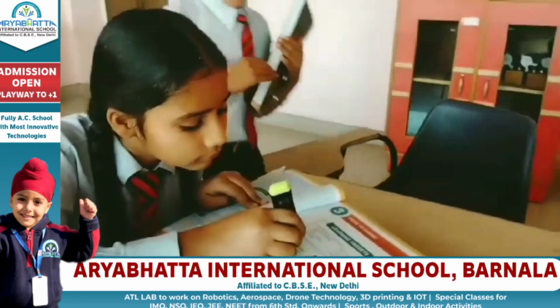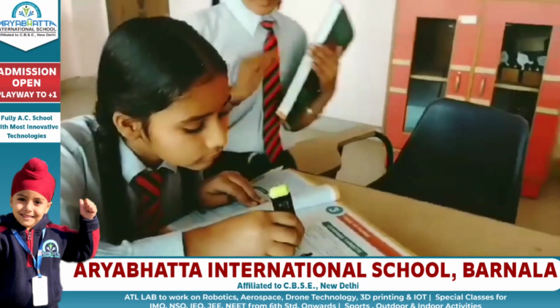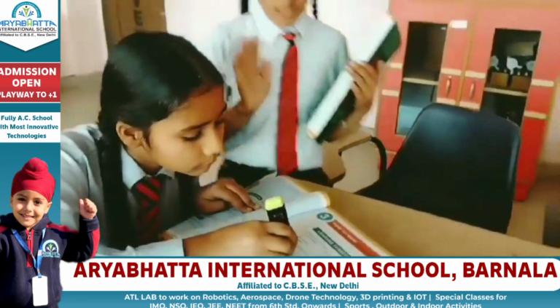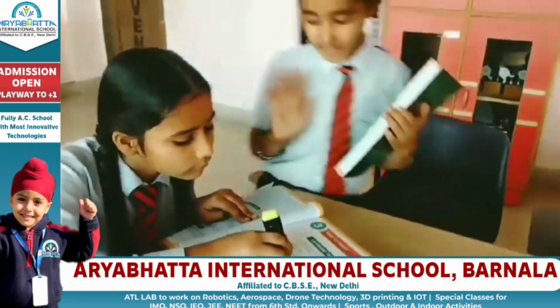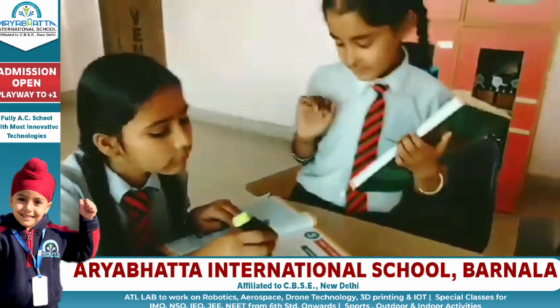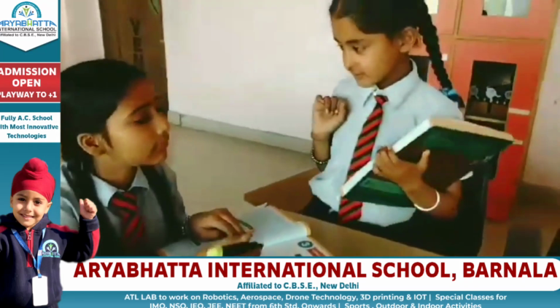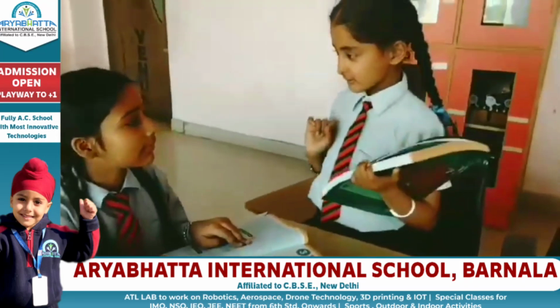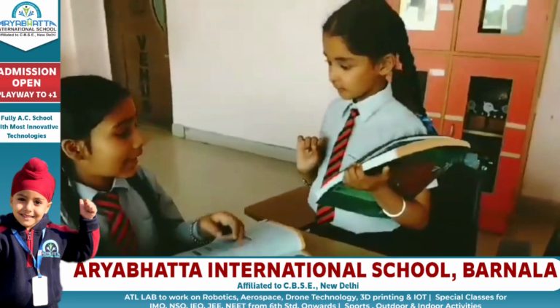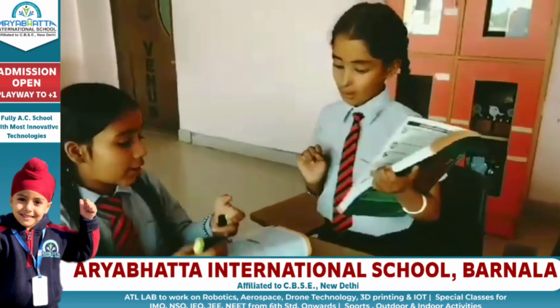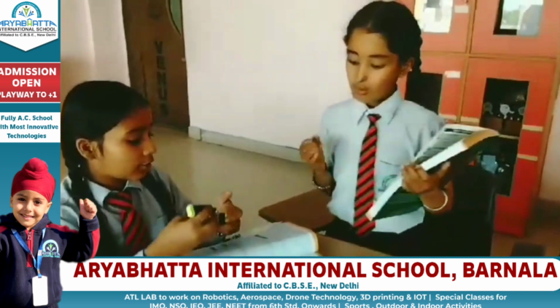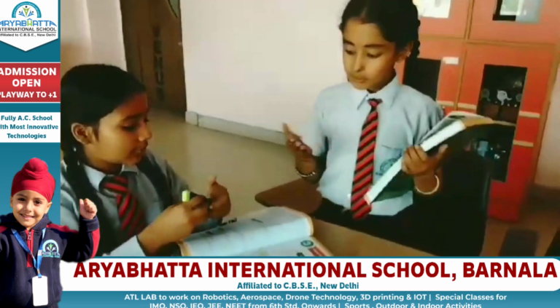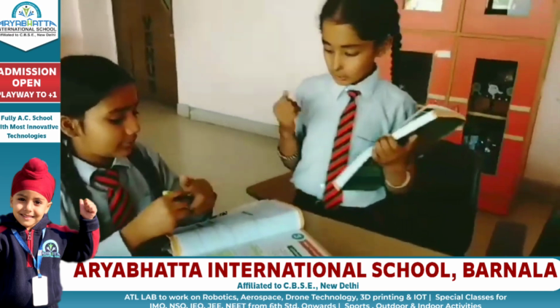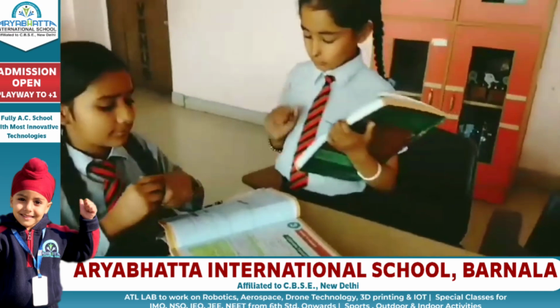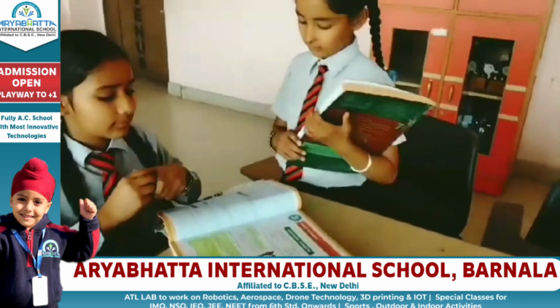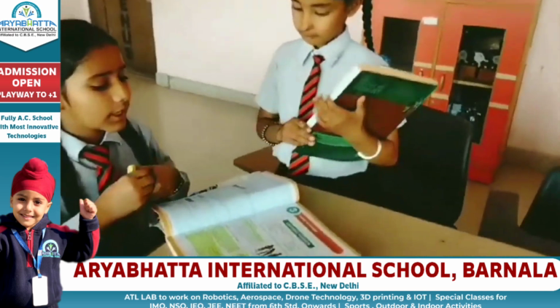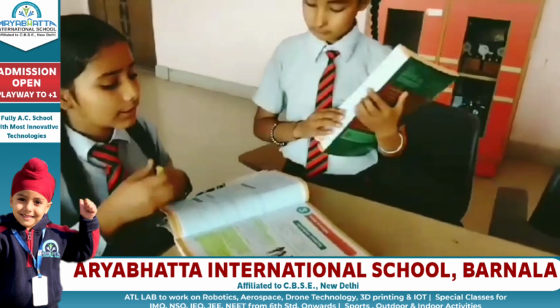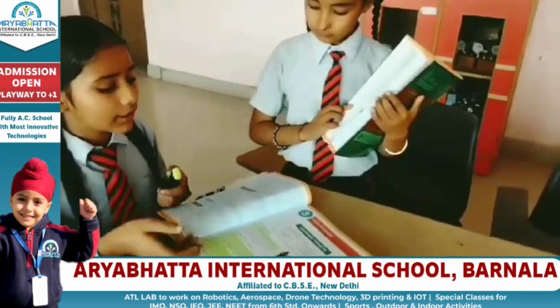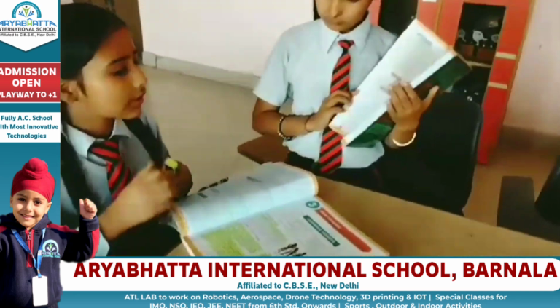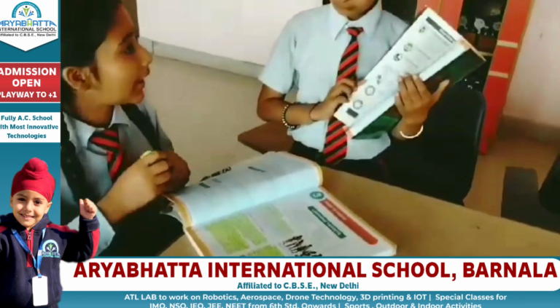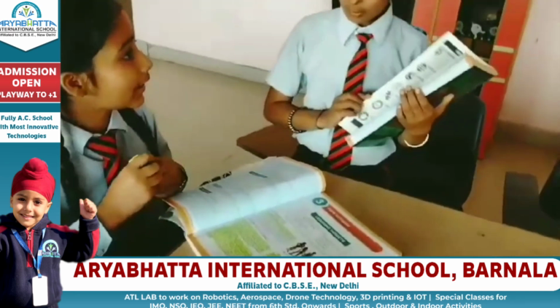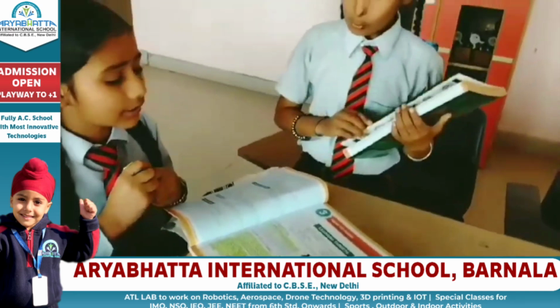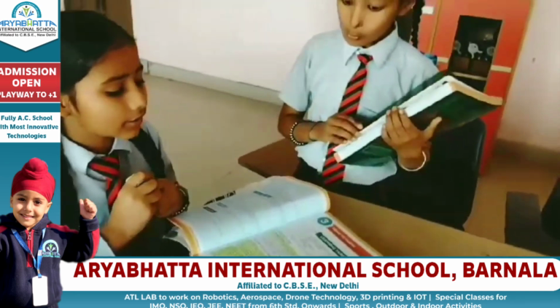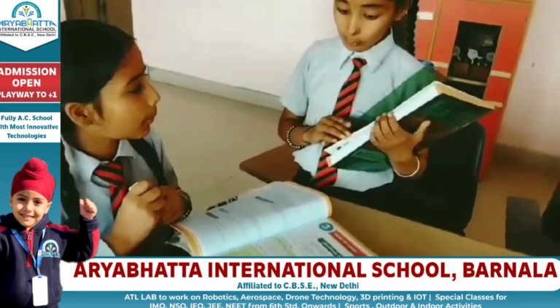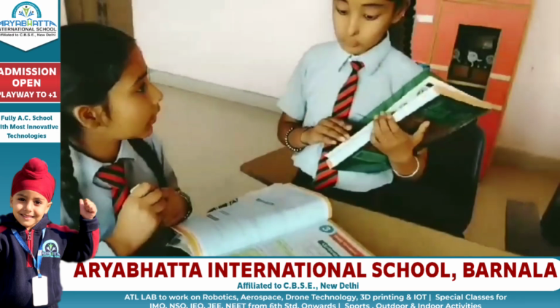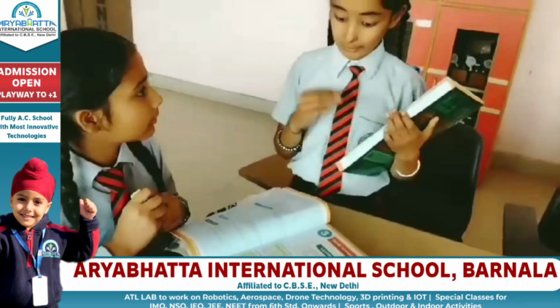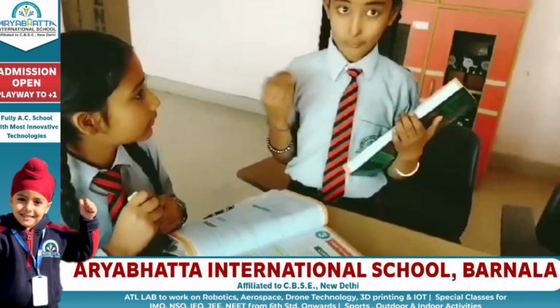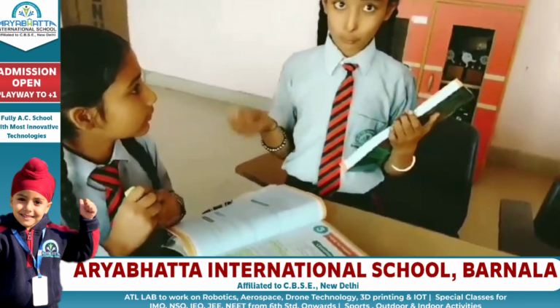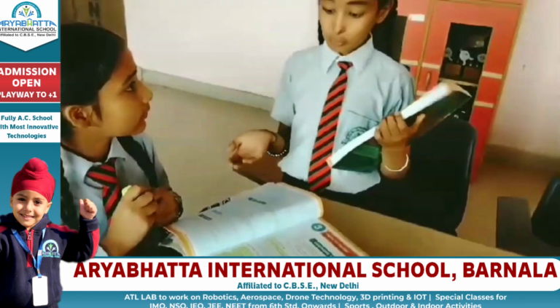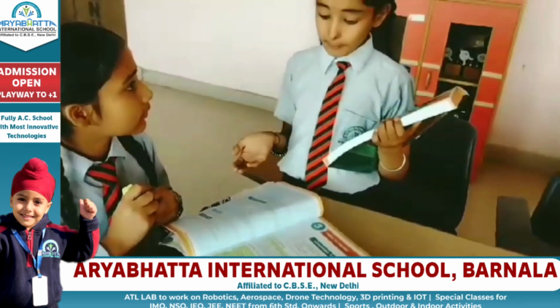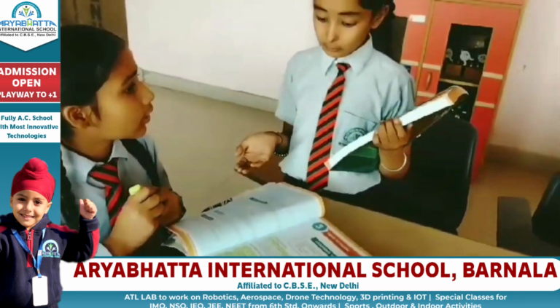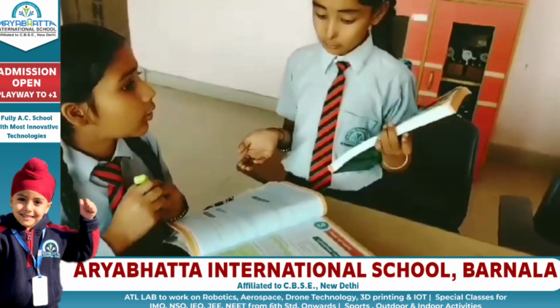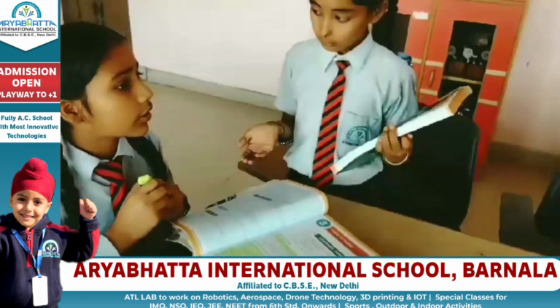Hi sister. Hello. What are you doing? Nothing, just highlighting the topic. Oh, you highlighted the whole topic? Oh yeah.